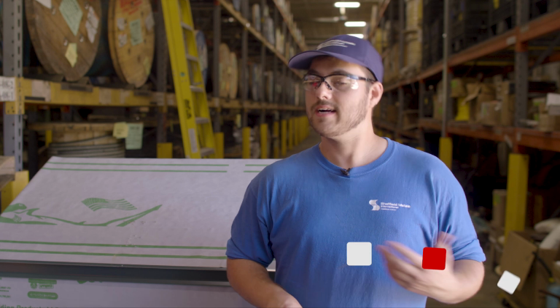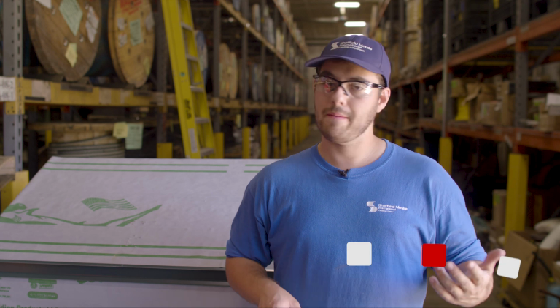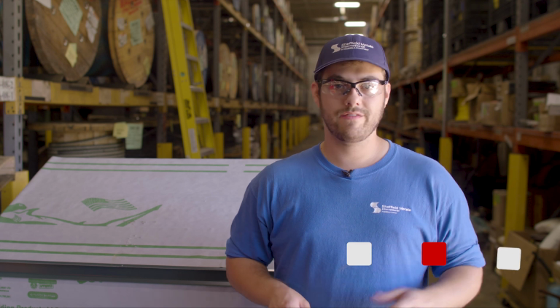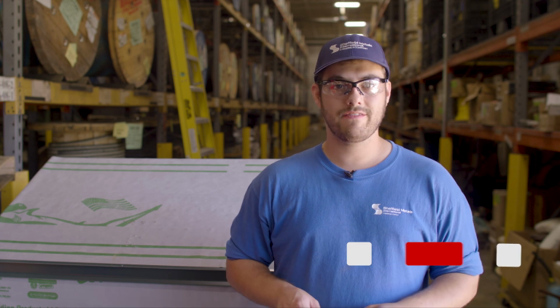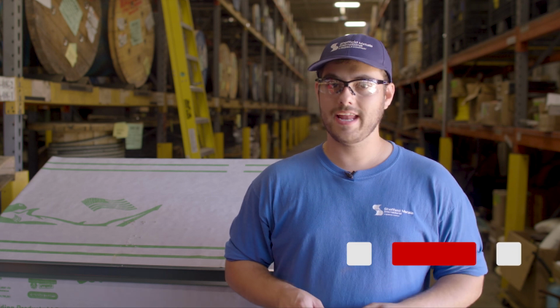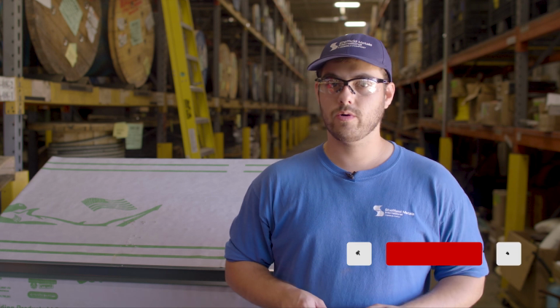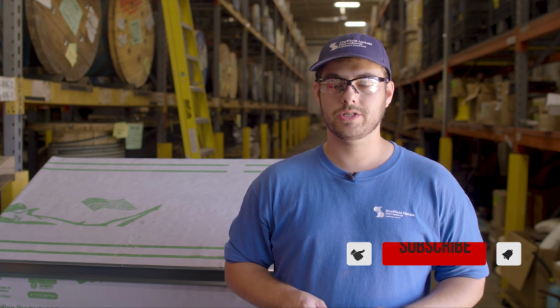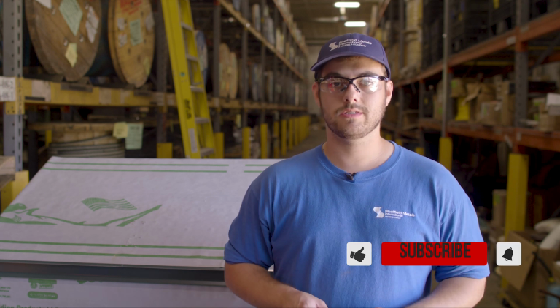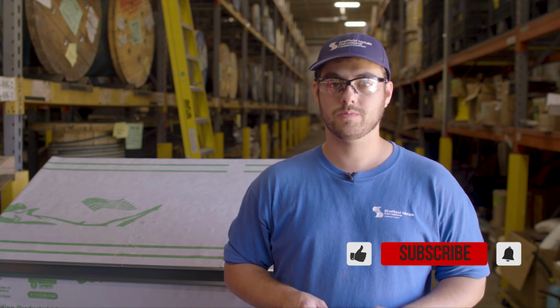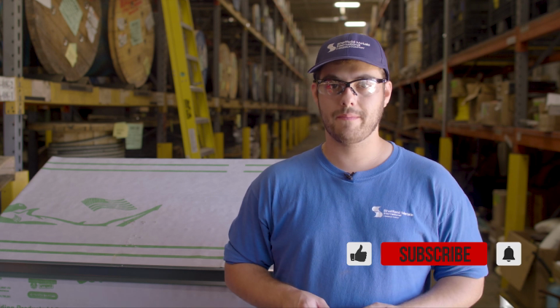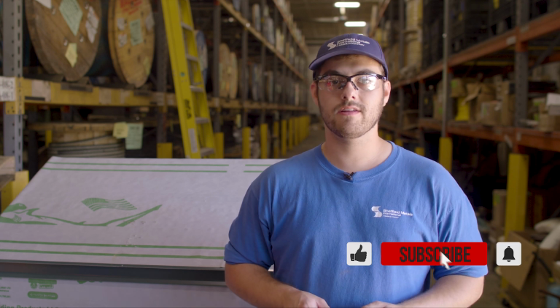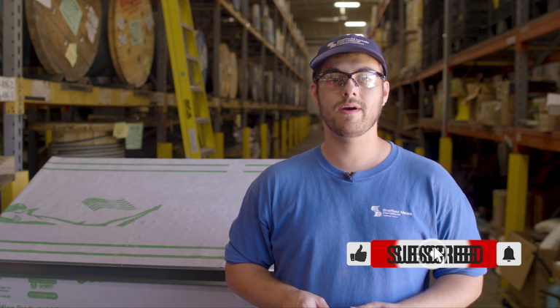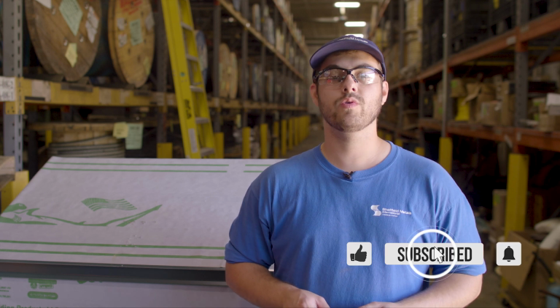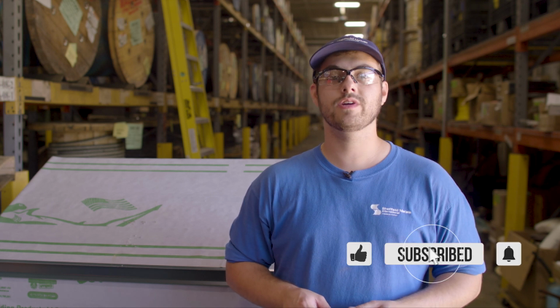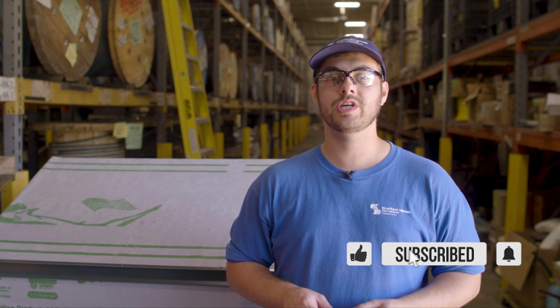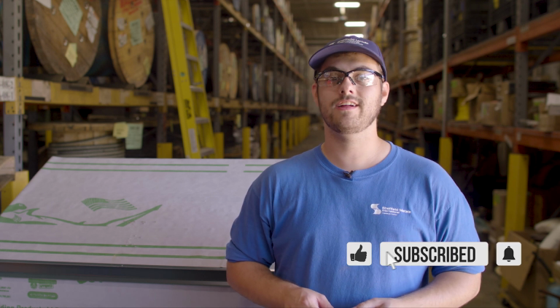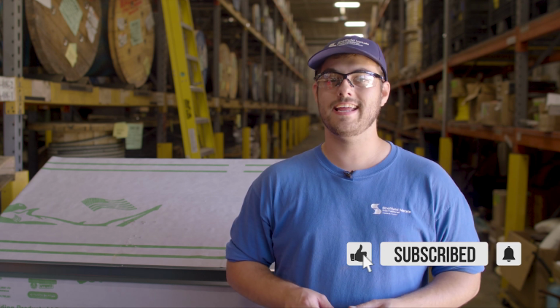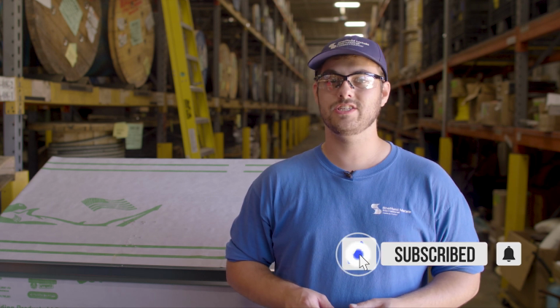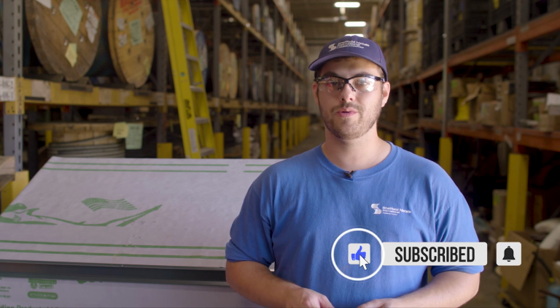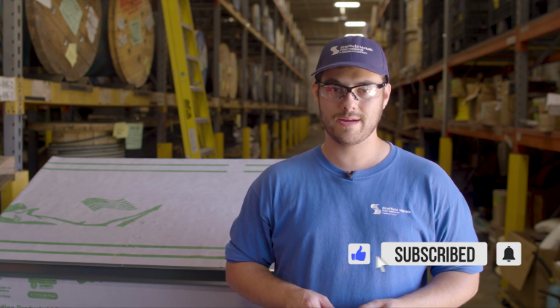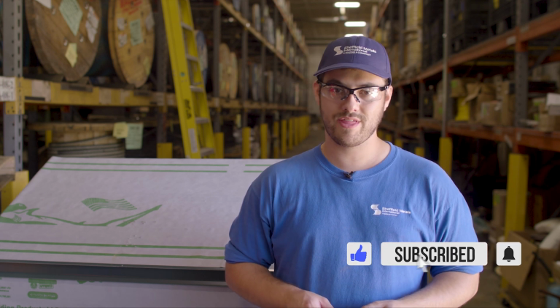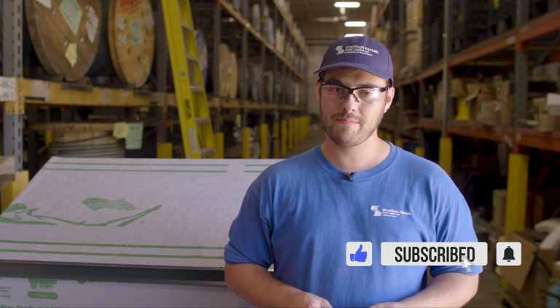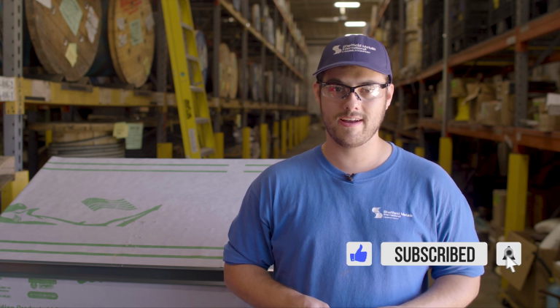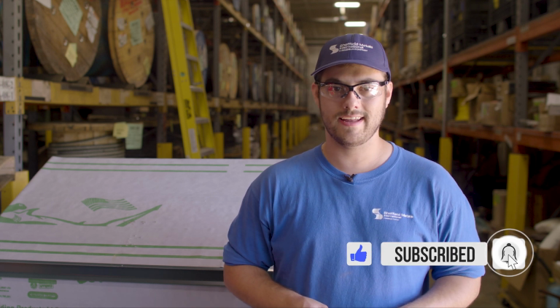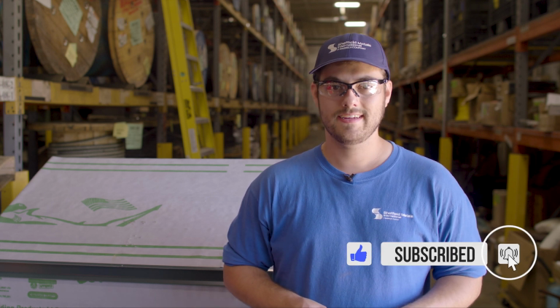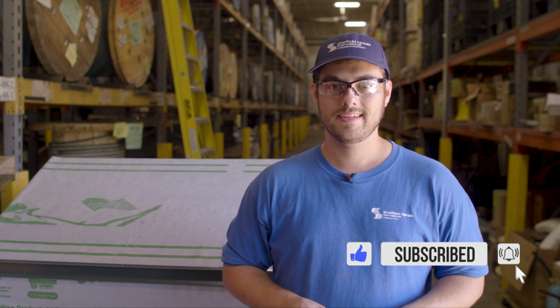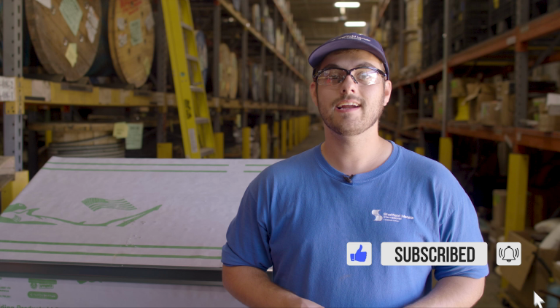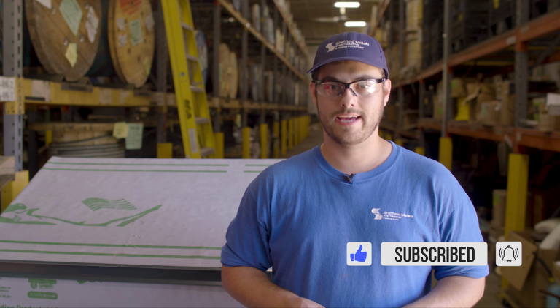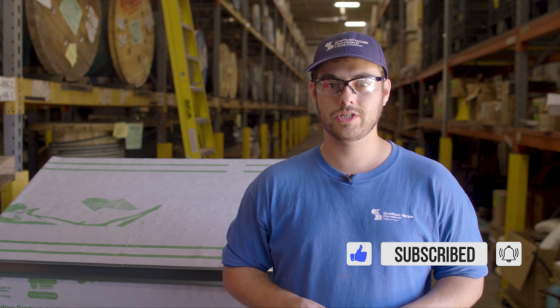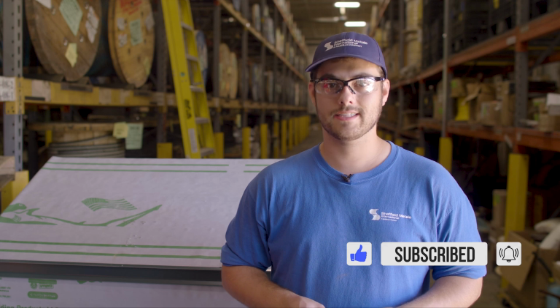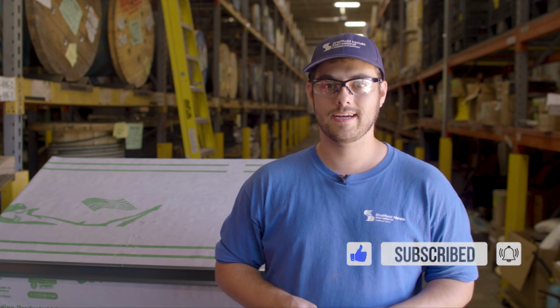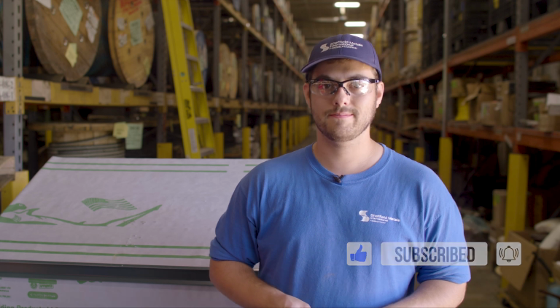Comment if you have any questions, subscribe here to the Metal Roofing Channel, and as always, I'm Thad Barnett — I'll catch you next time.